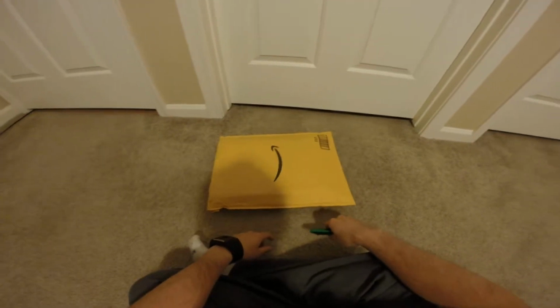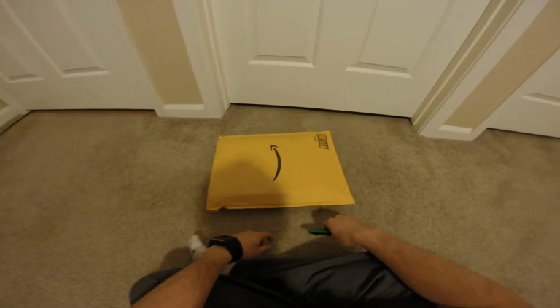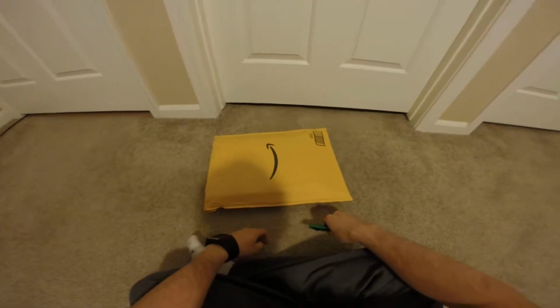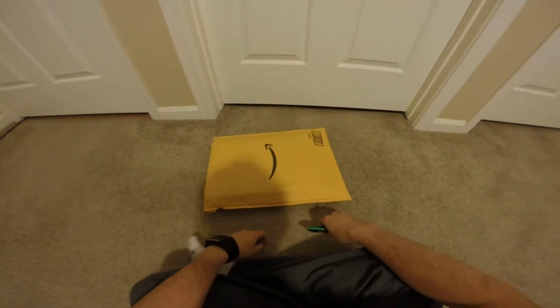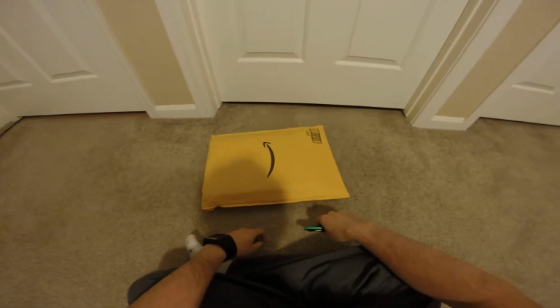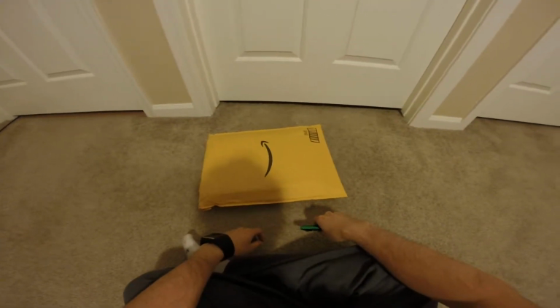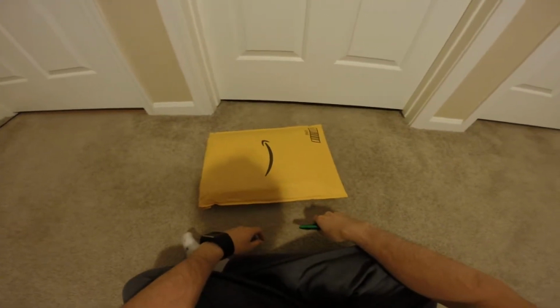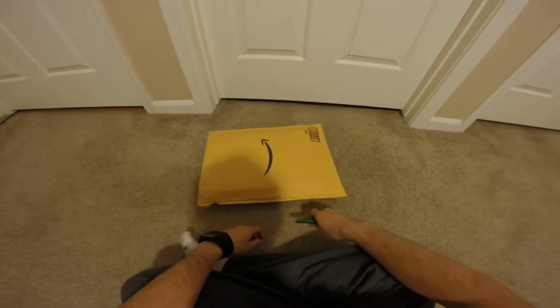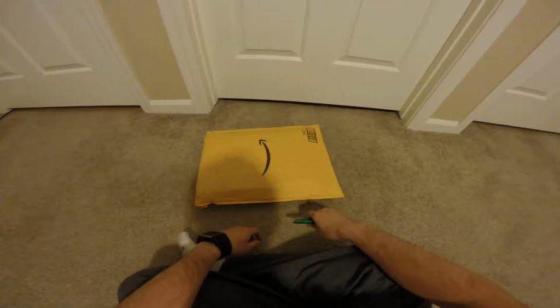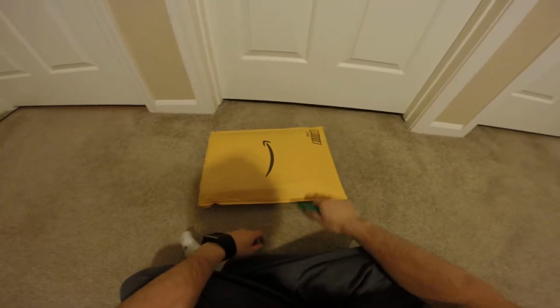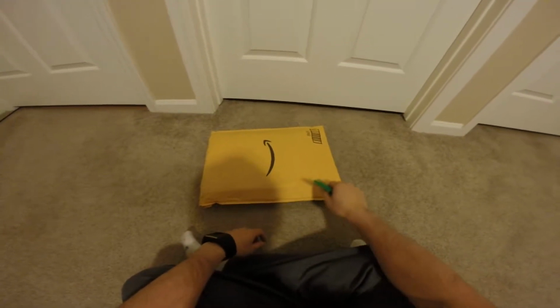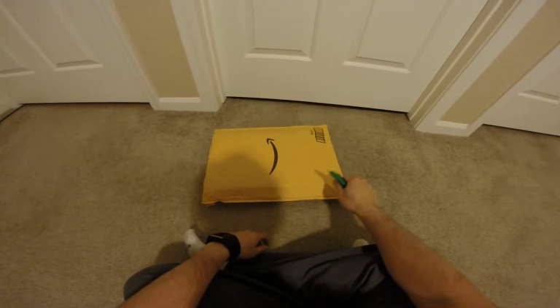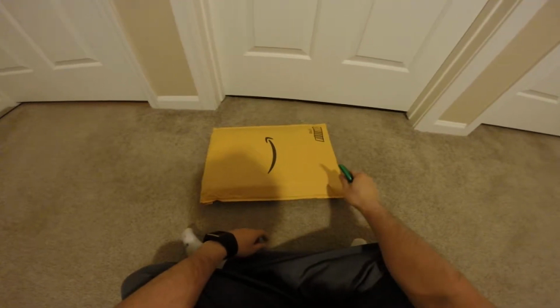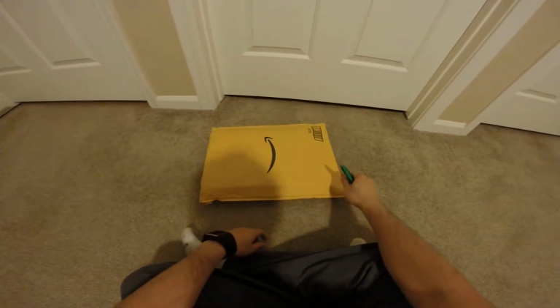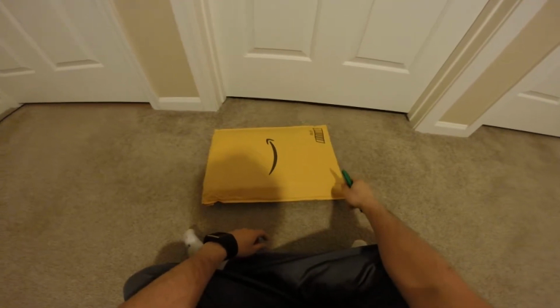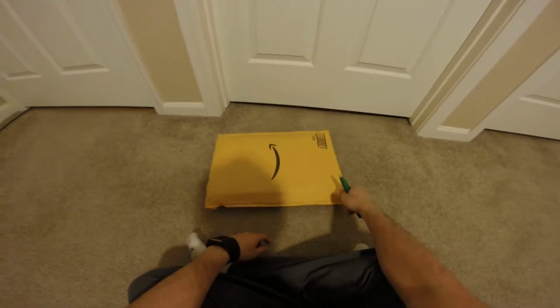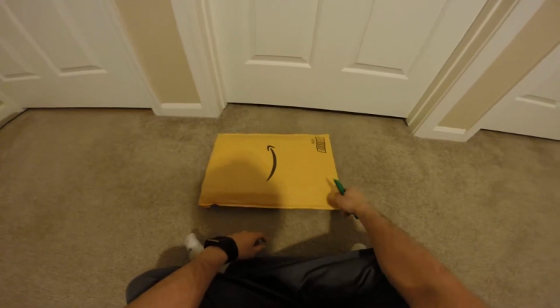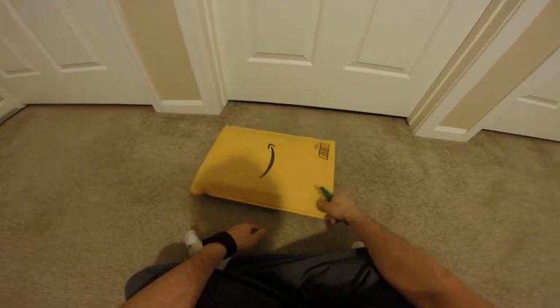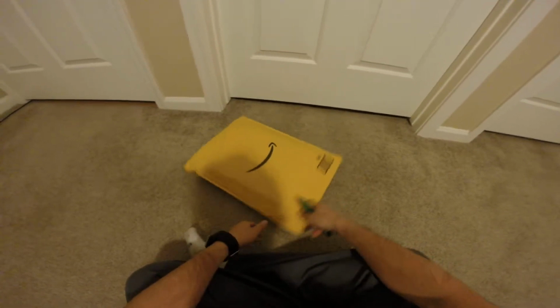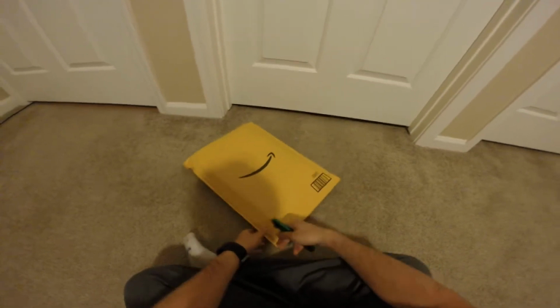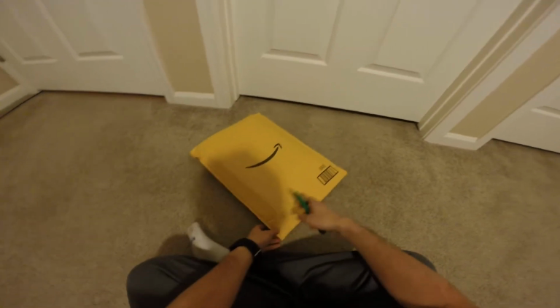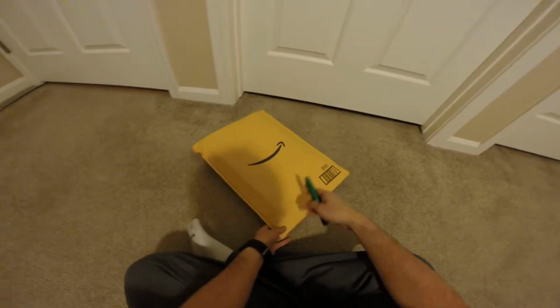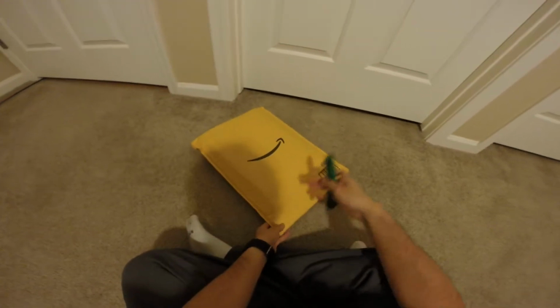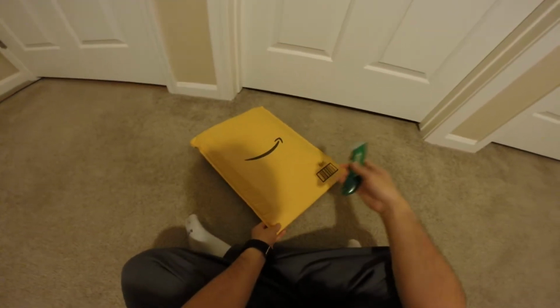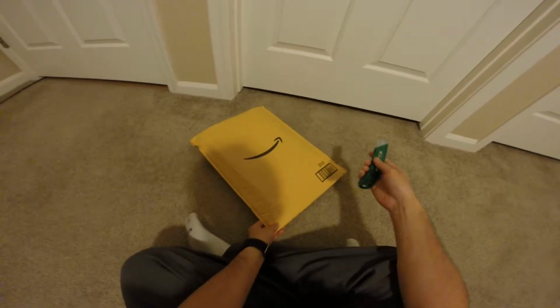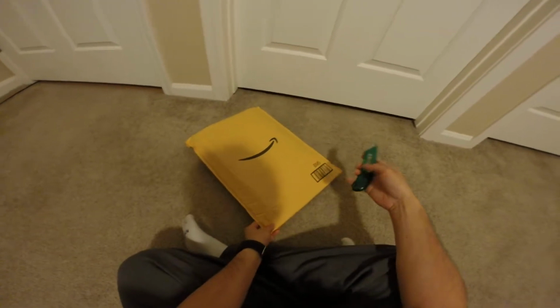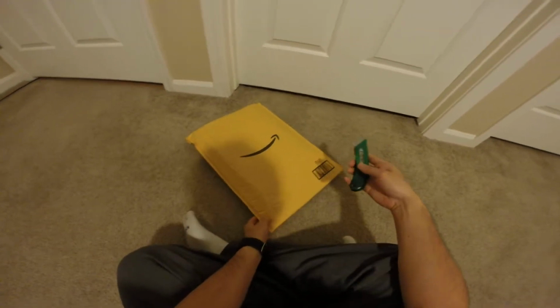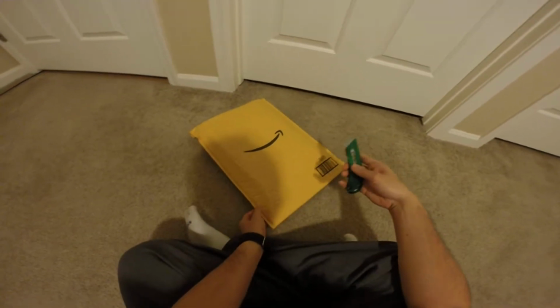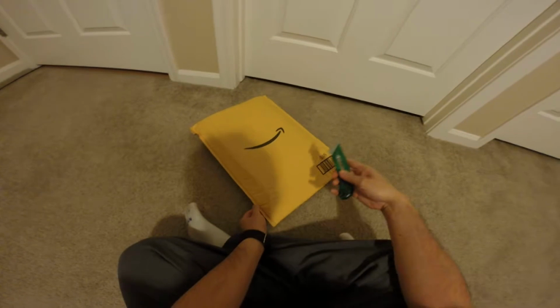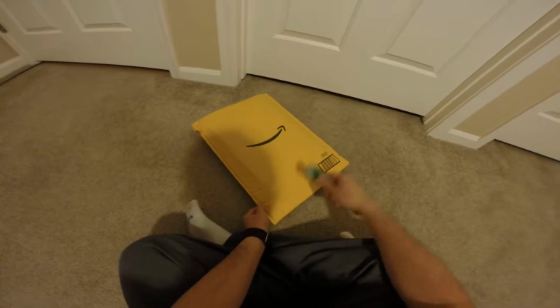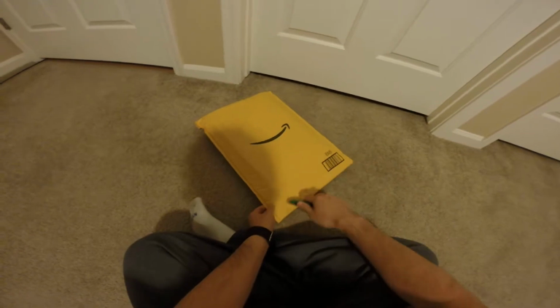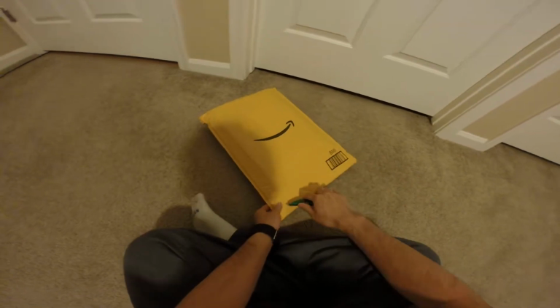Hey guys, this is Robert and here's another package. So let's open it up and see what's inside.